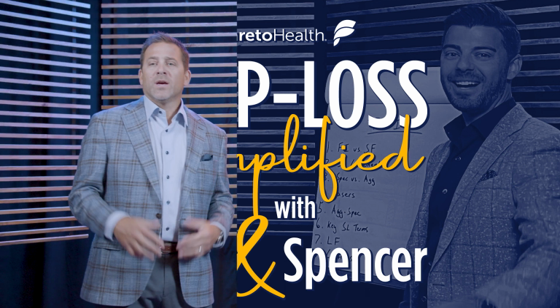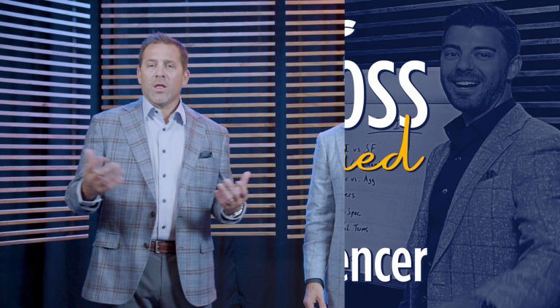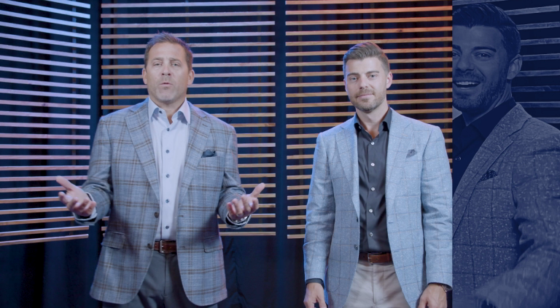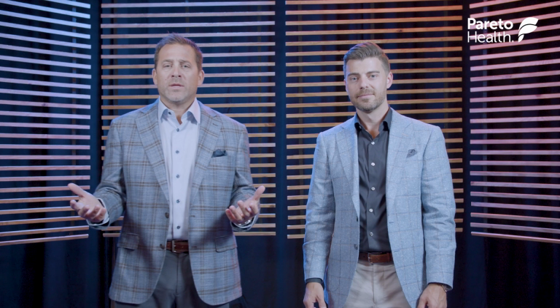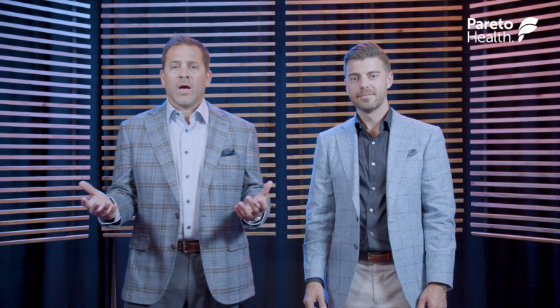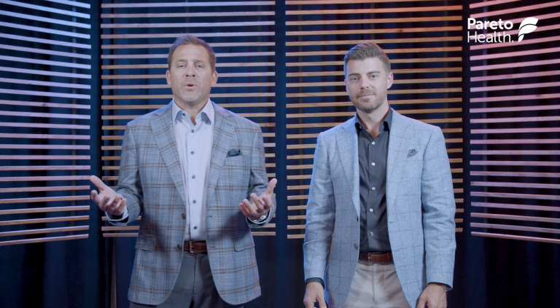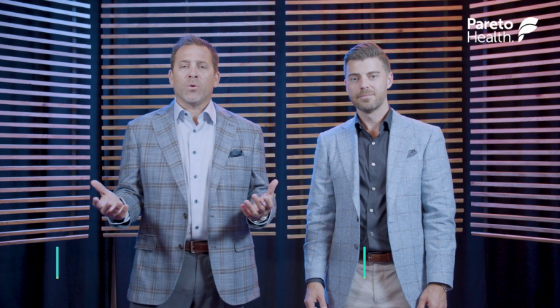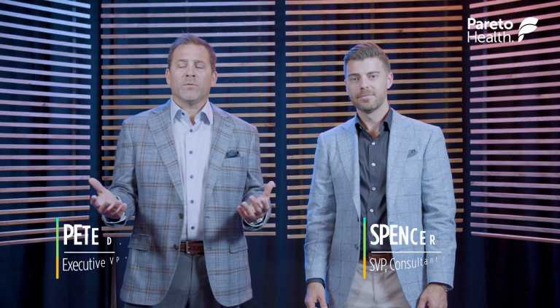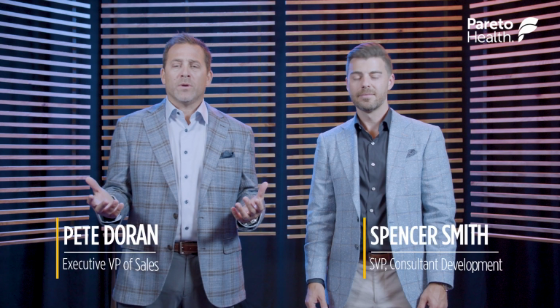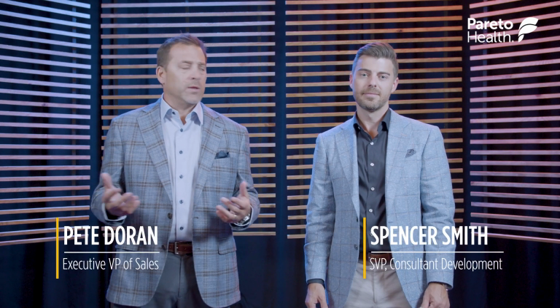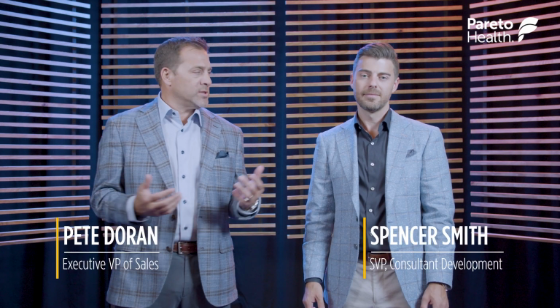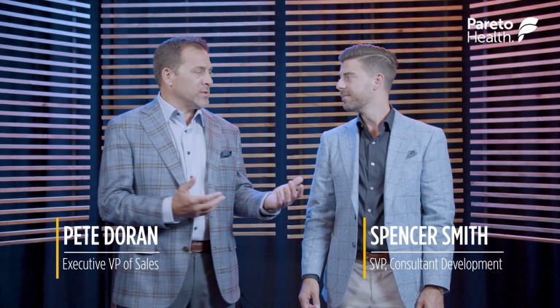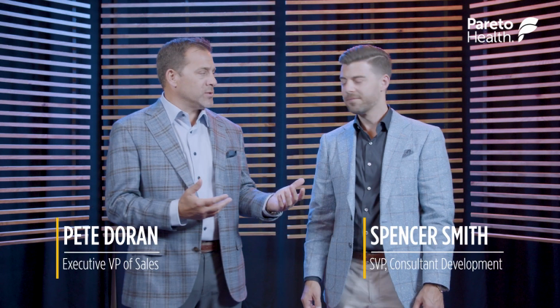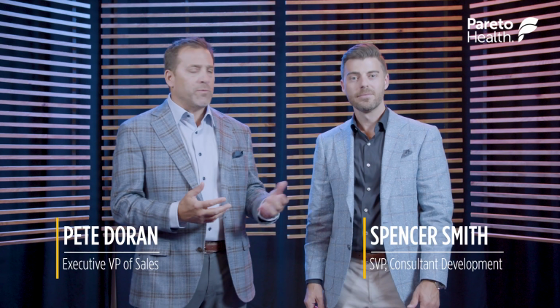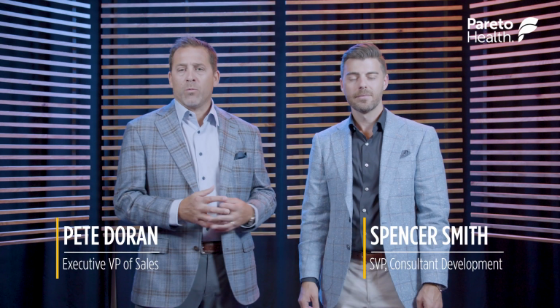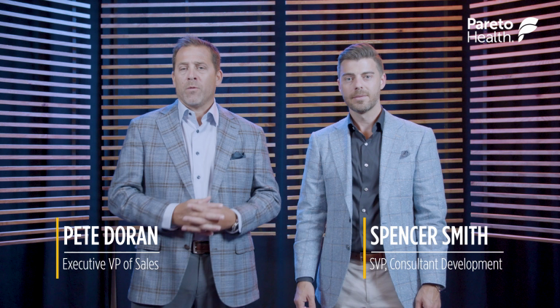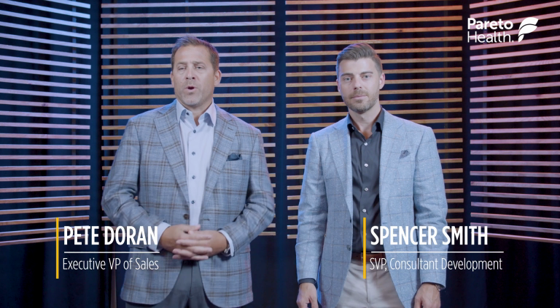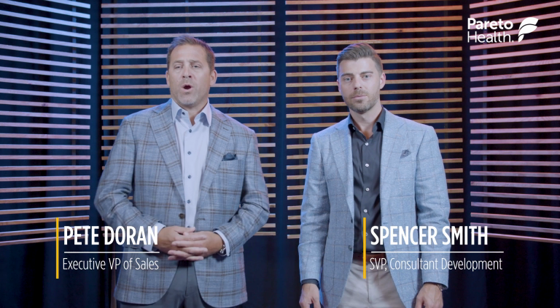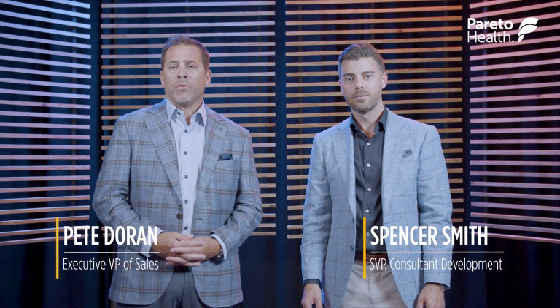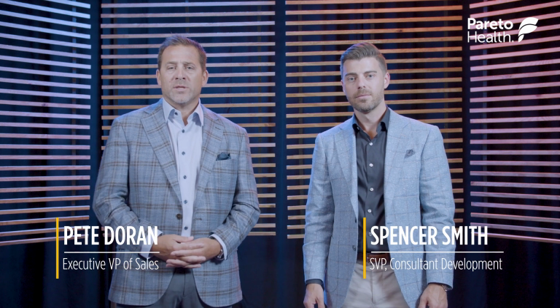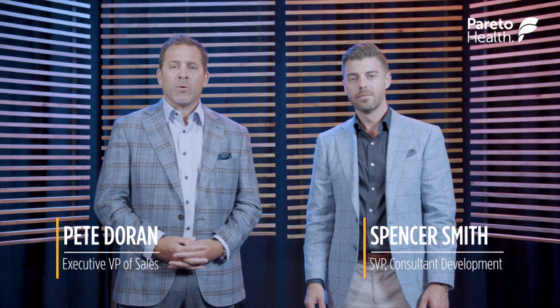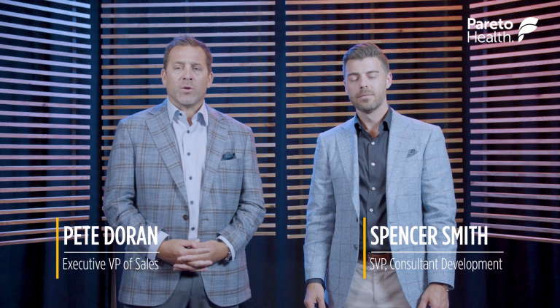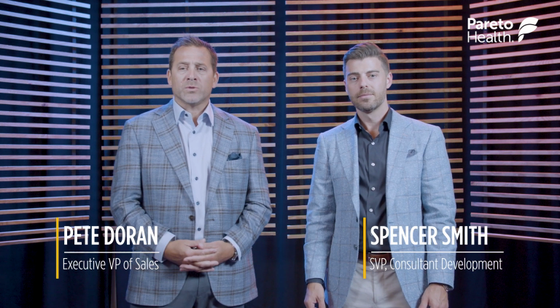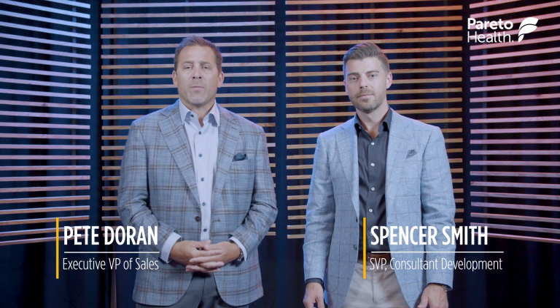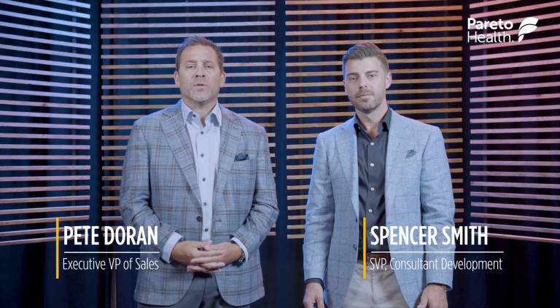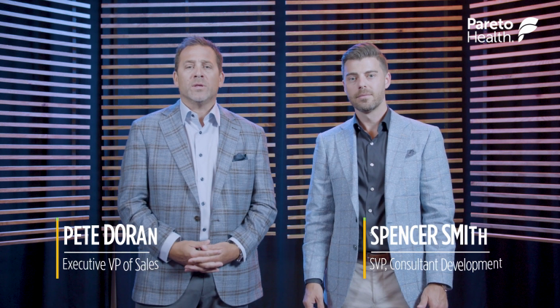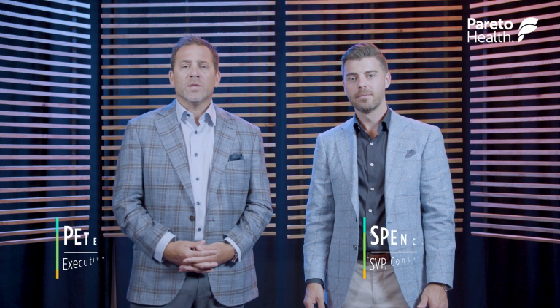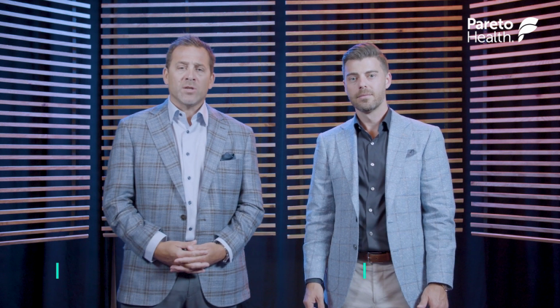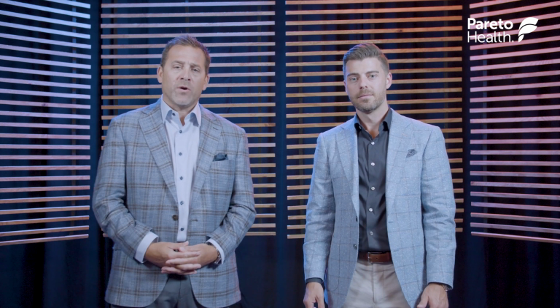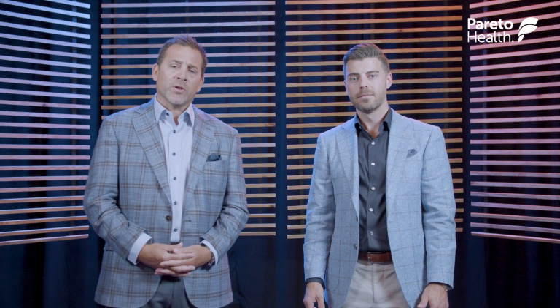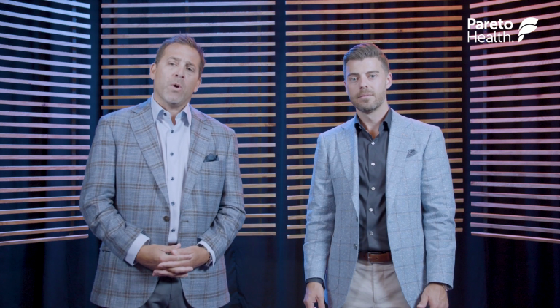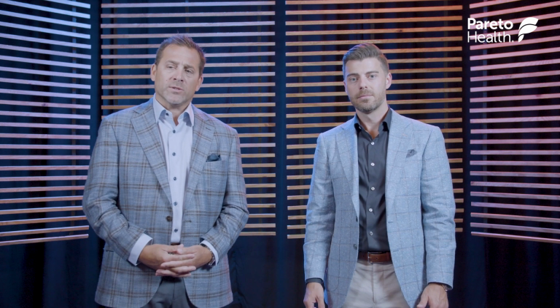Hello, everybody. I'm Pete Dorn, and this is Spencer Smith. We're from Pareto Health, and today we're going to talk about the self-funded components.